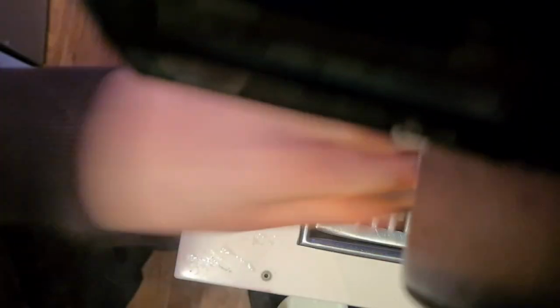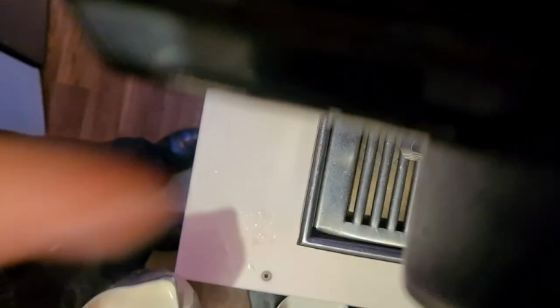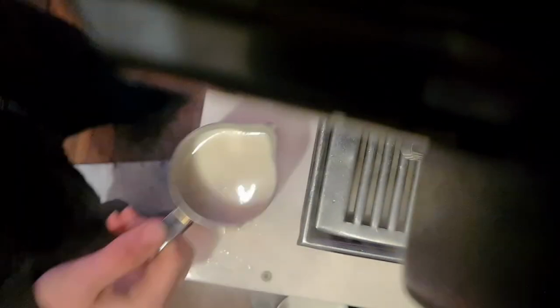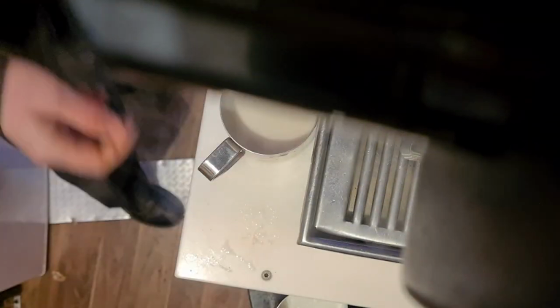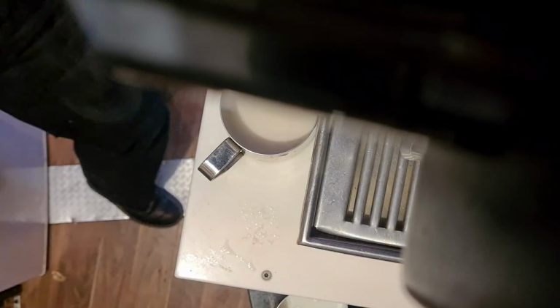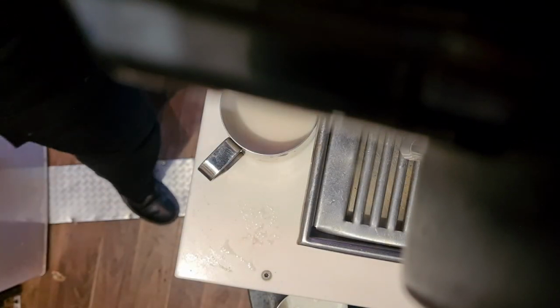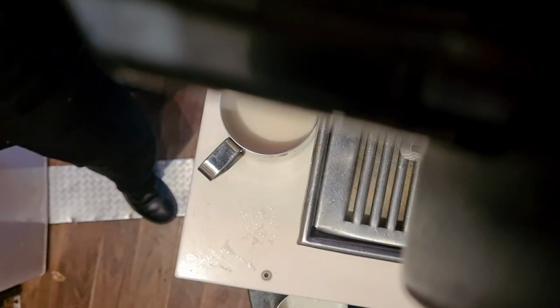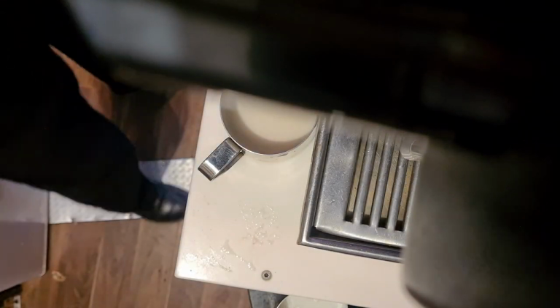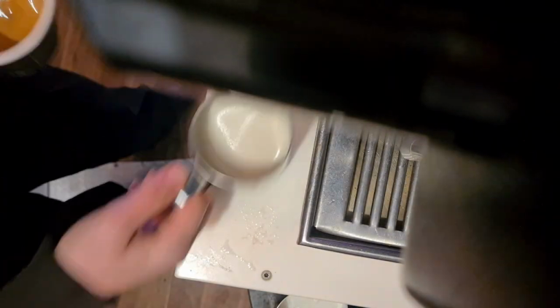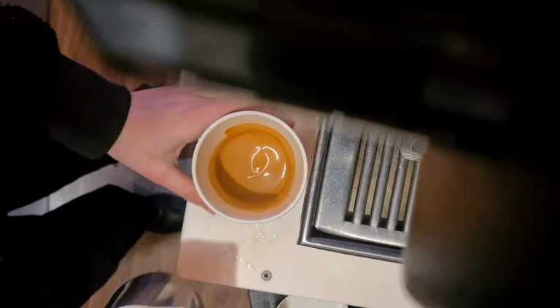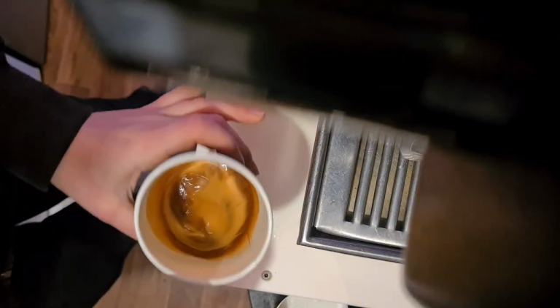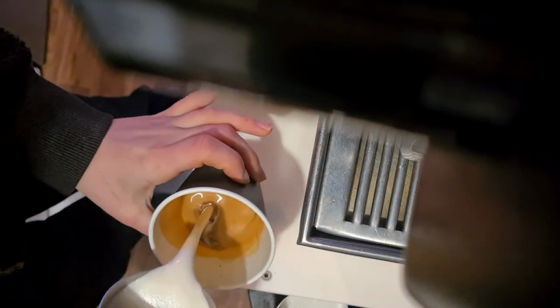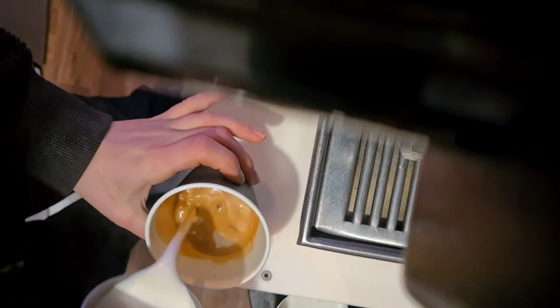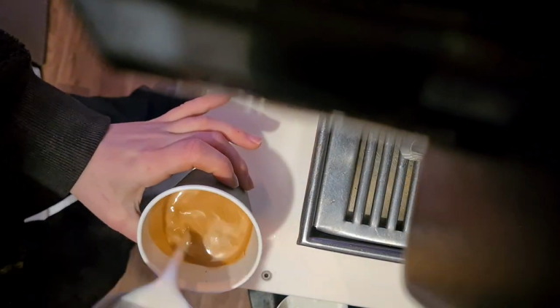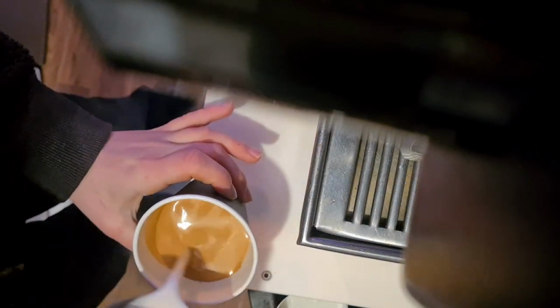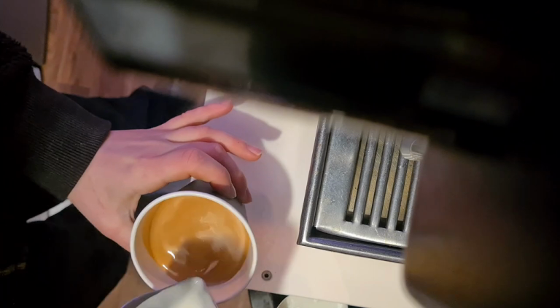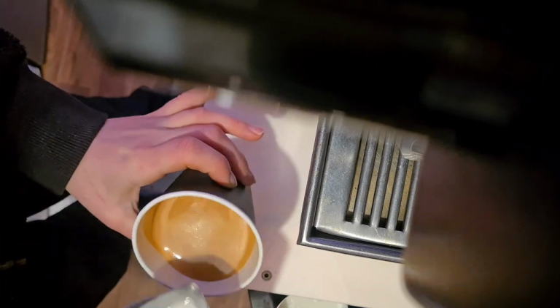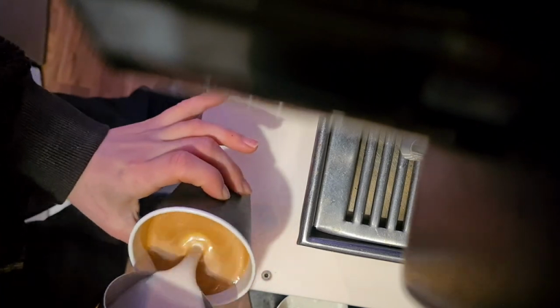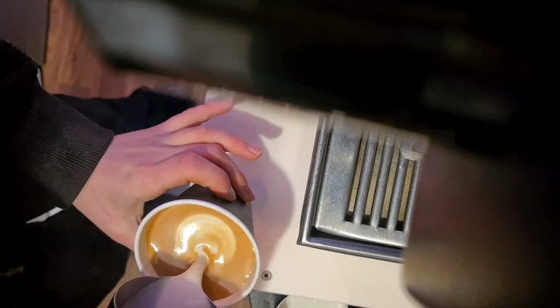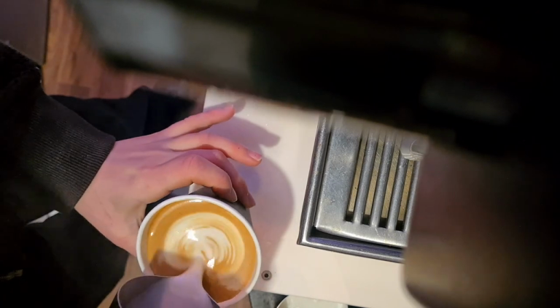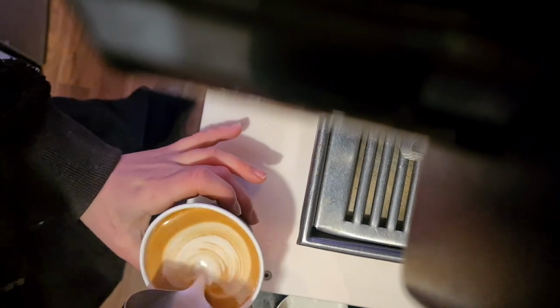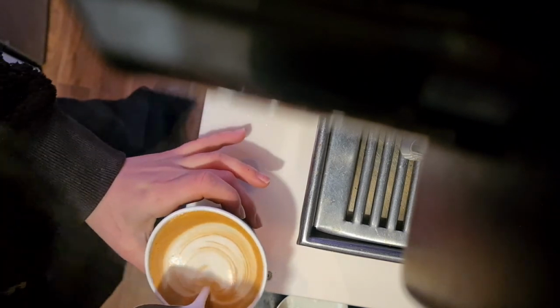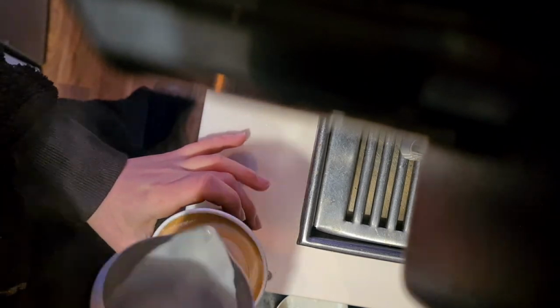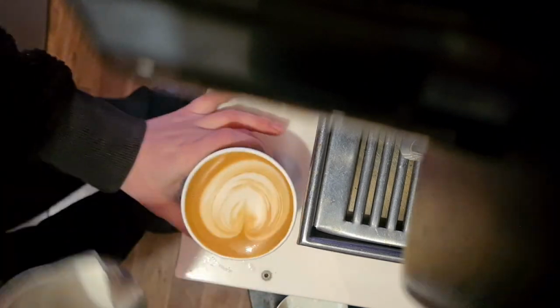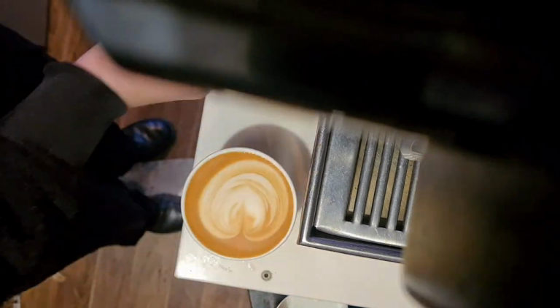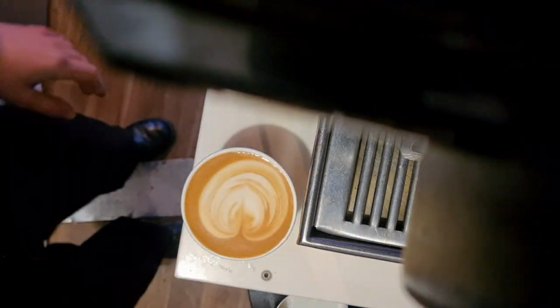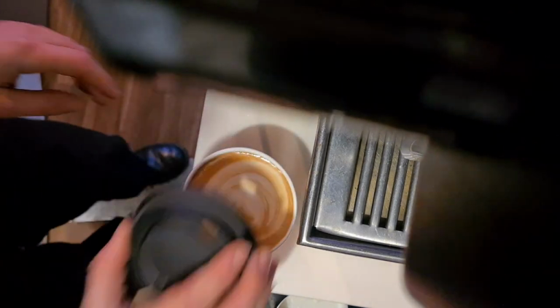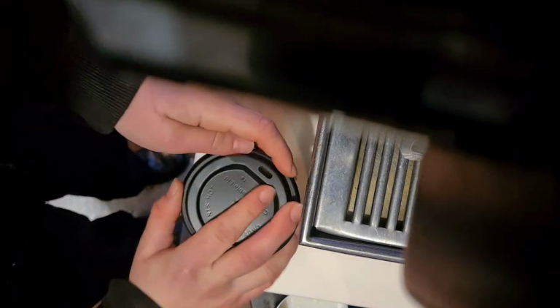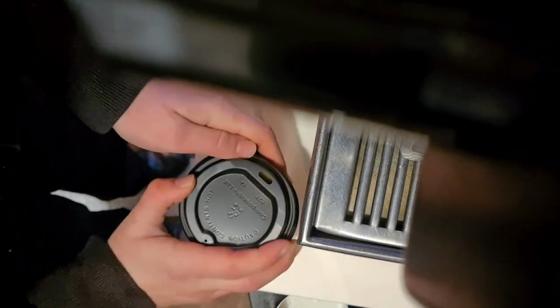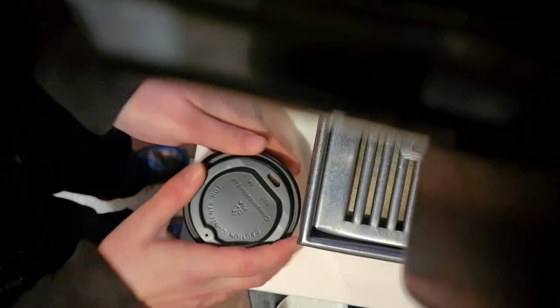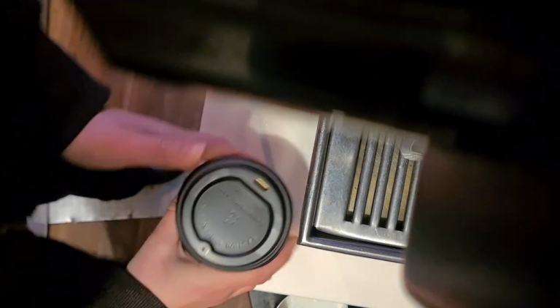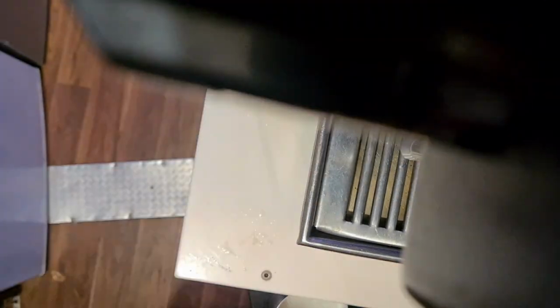But since we're already talking about latte art — there you have it. I can make it, you see.